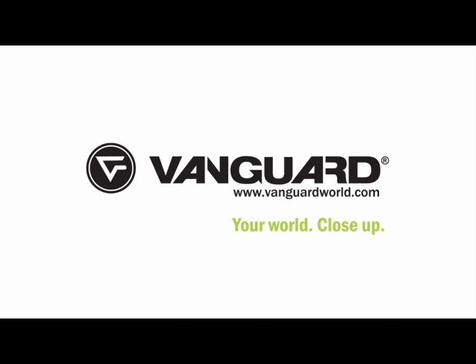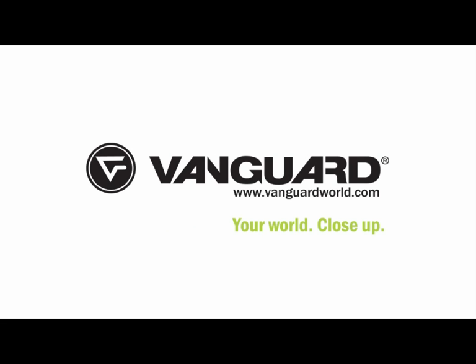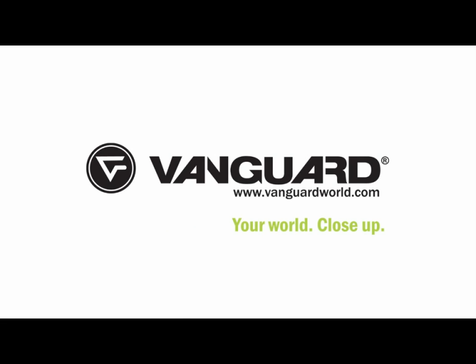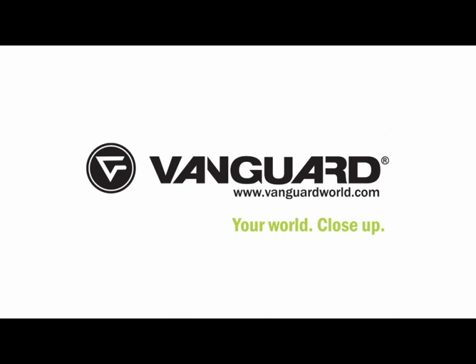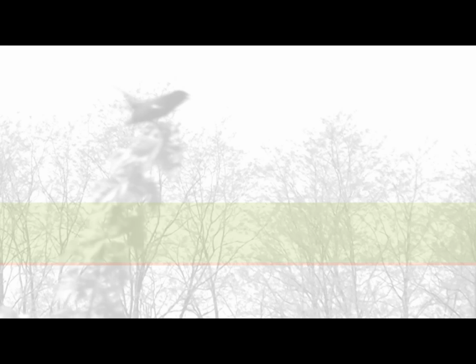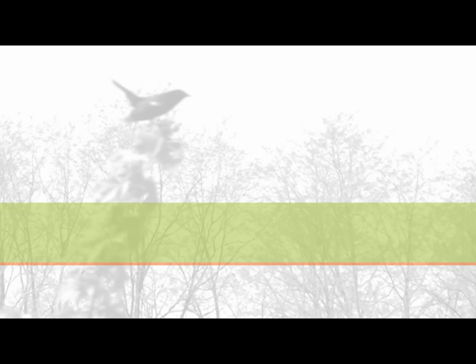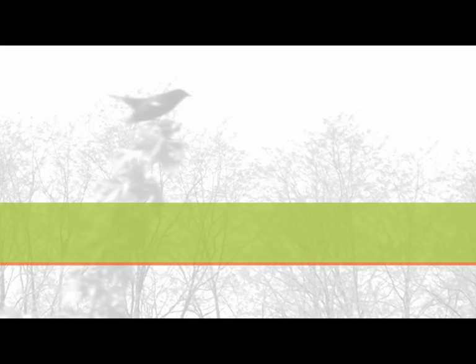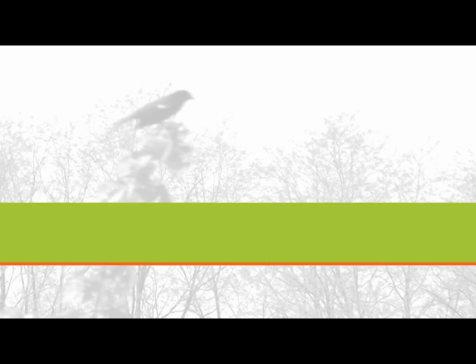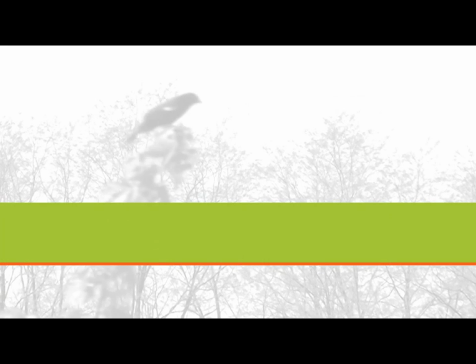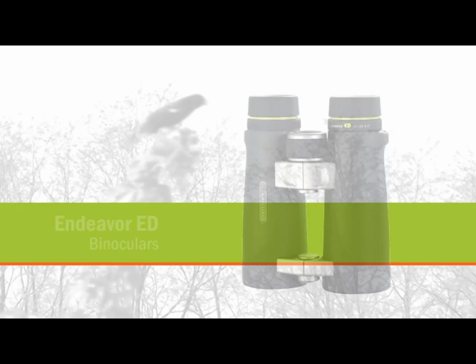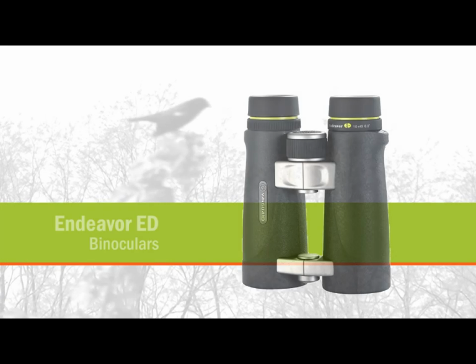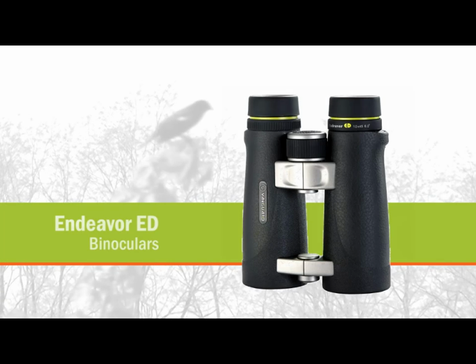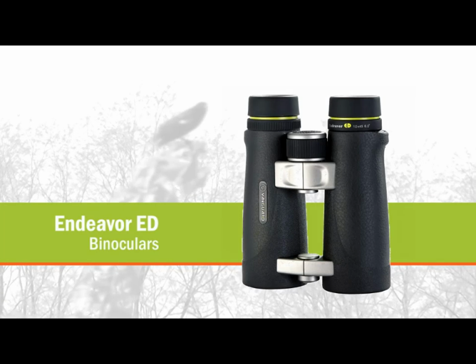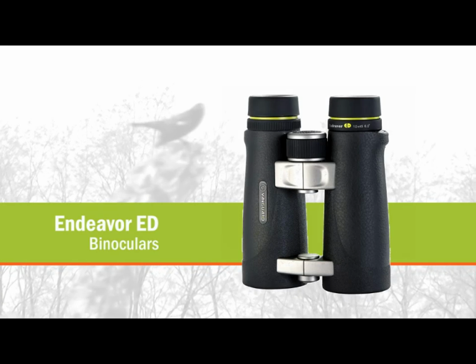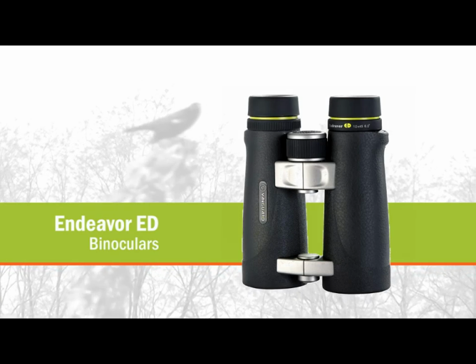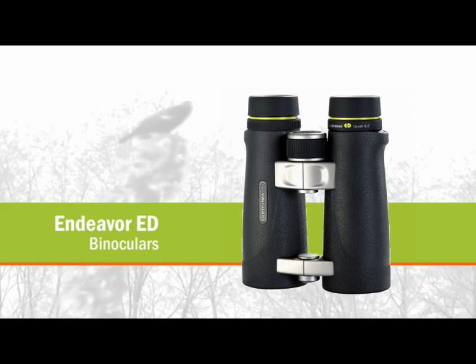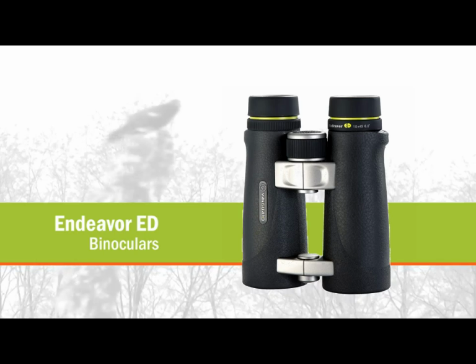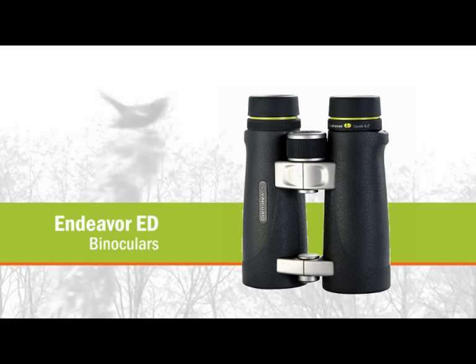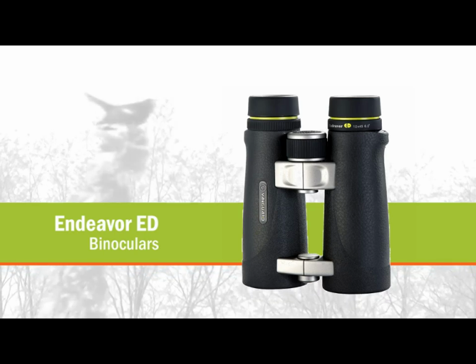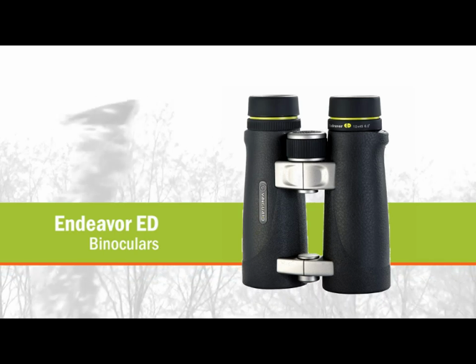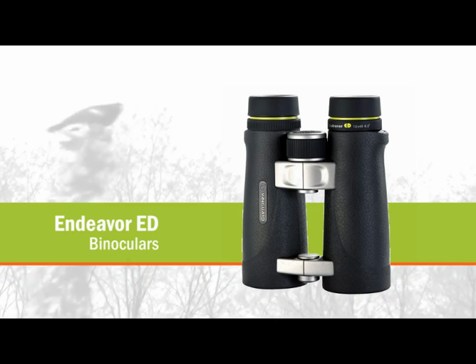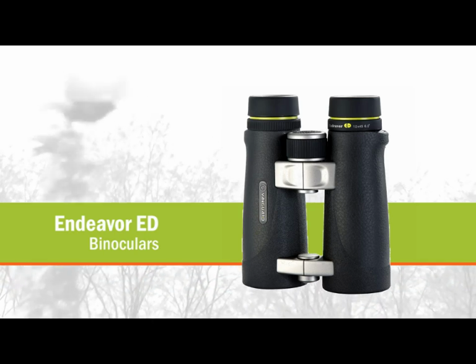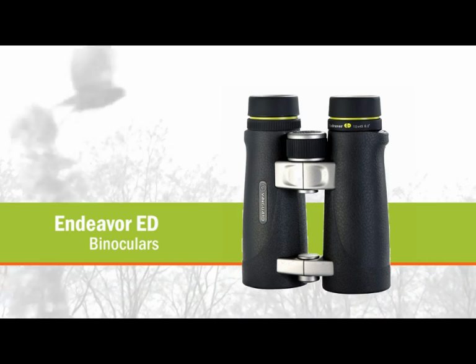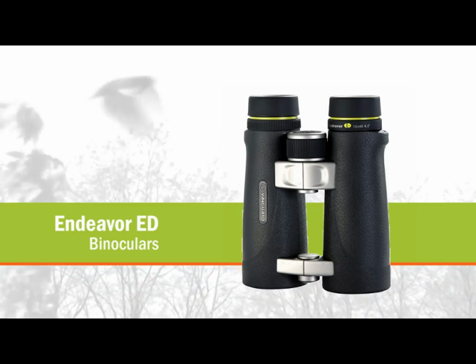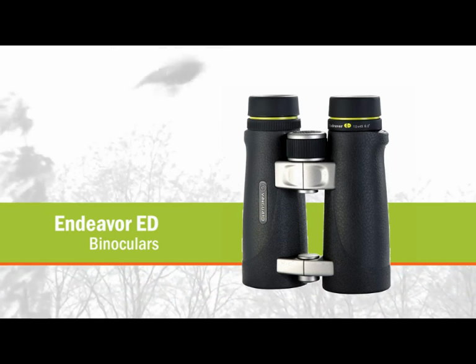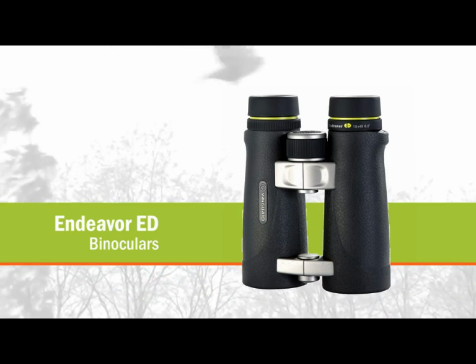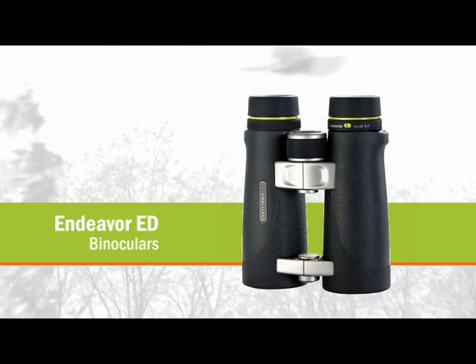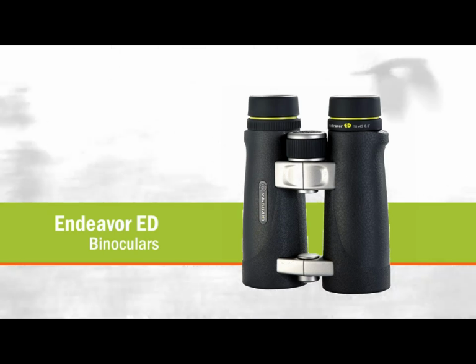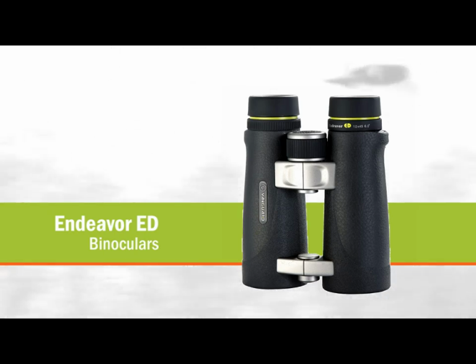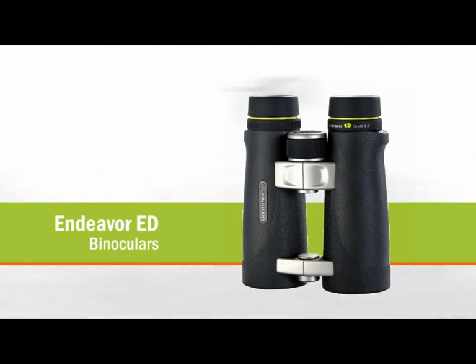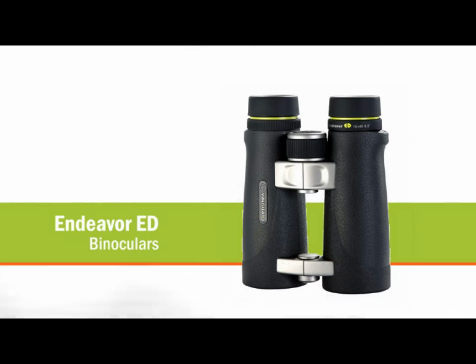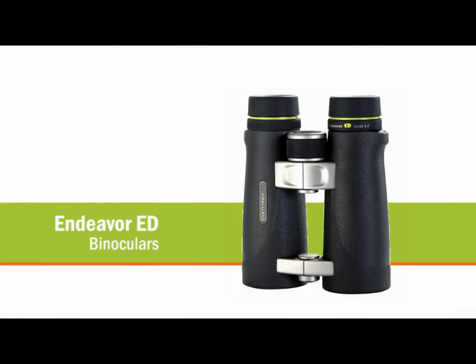Bring your world close up, in high definition, with Vanguard Endeavor ED series binoculars.